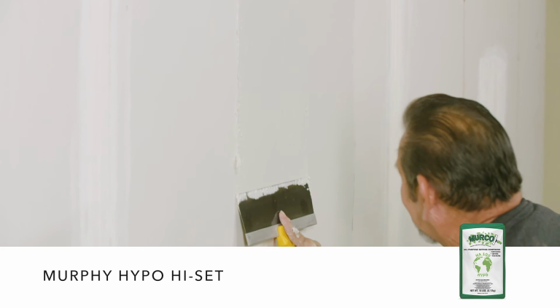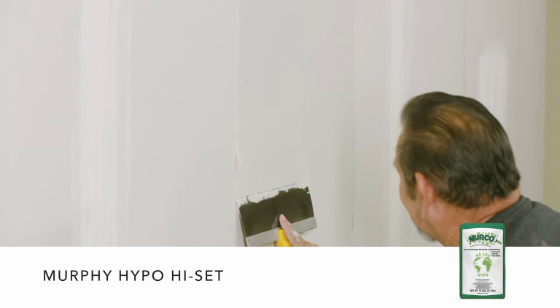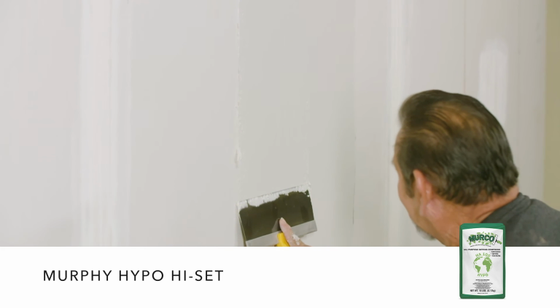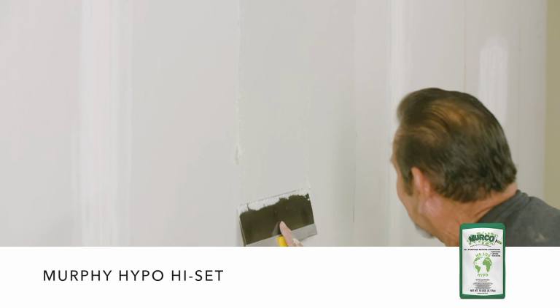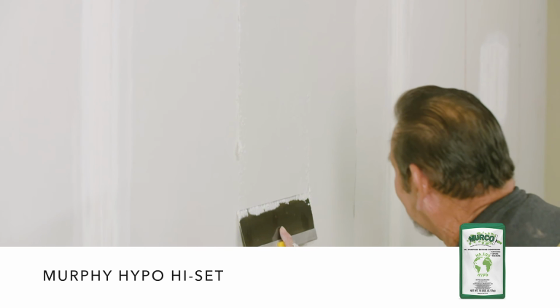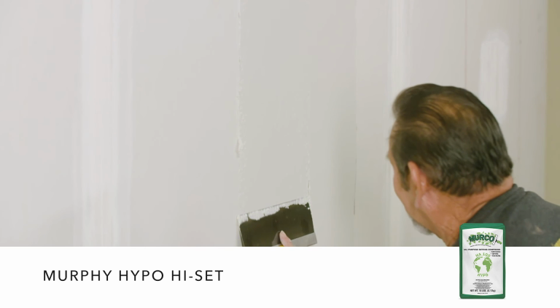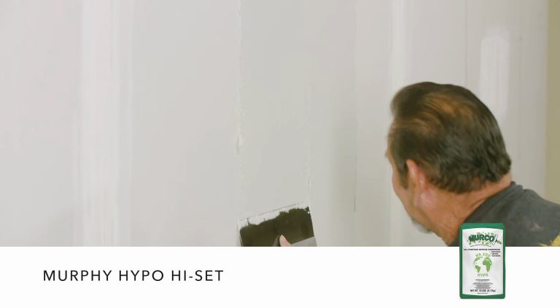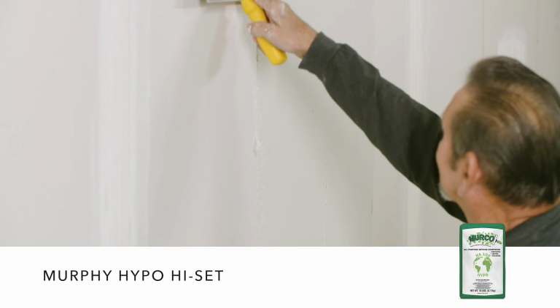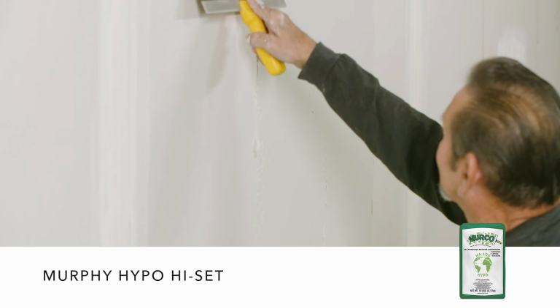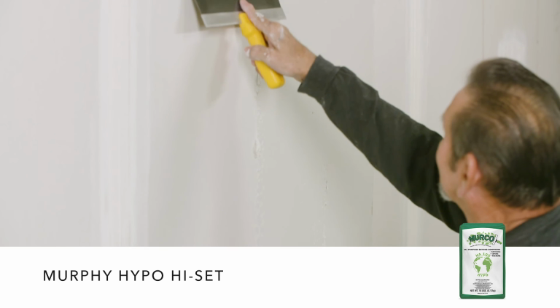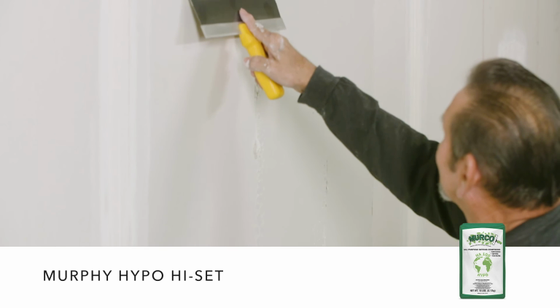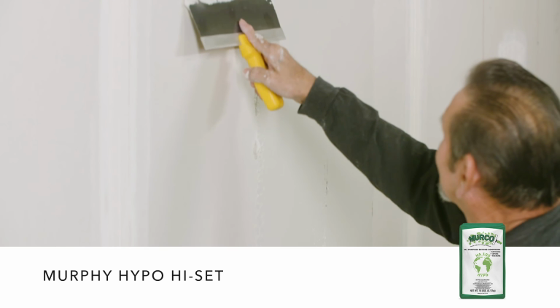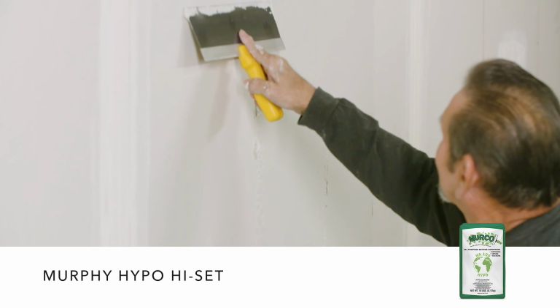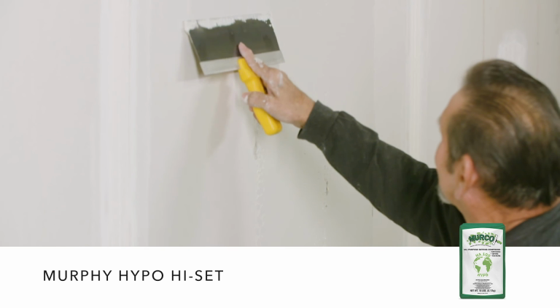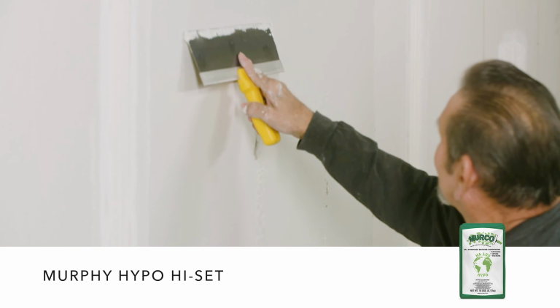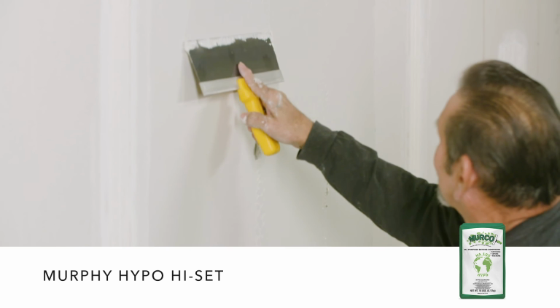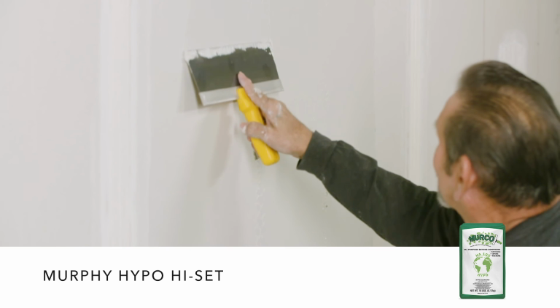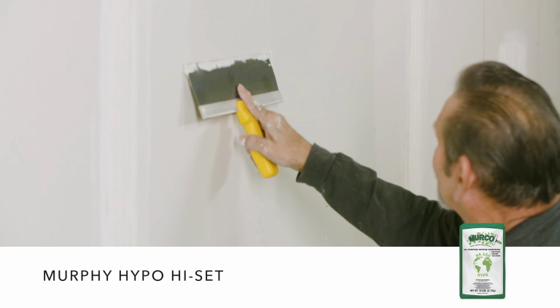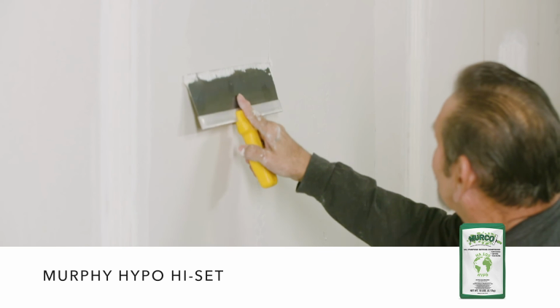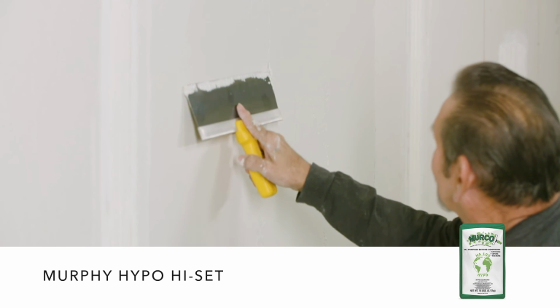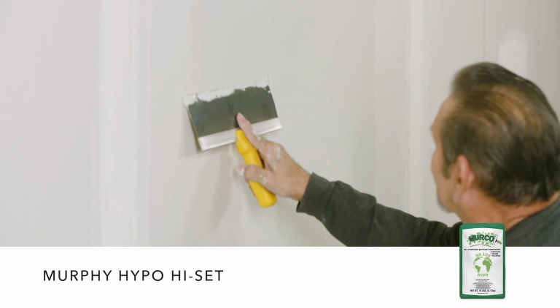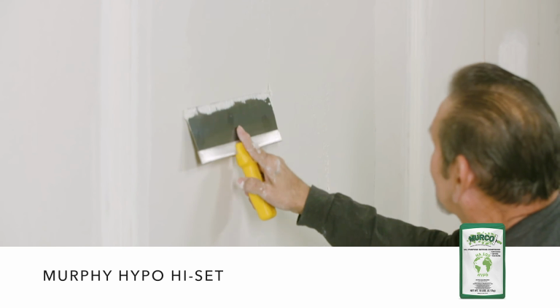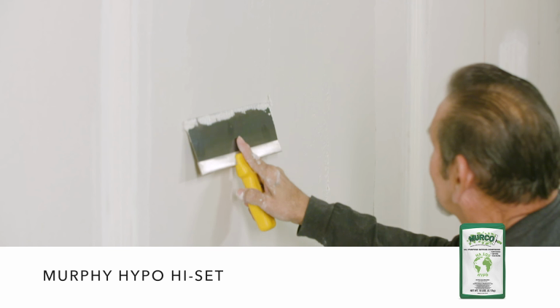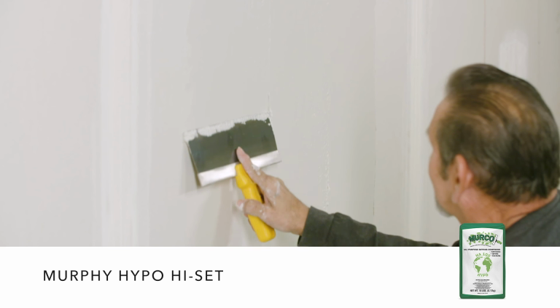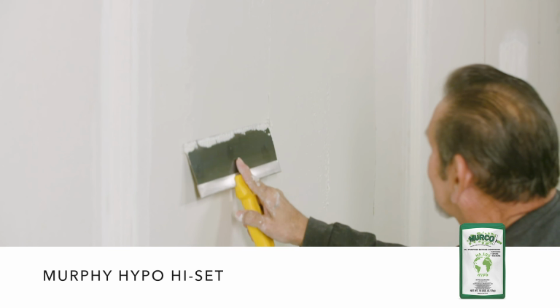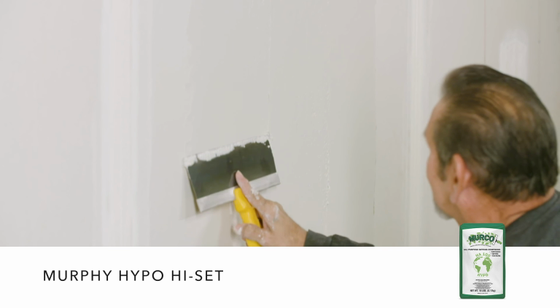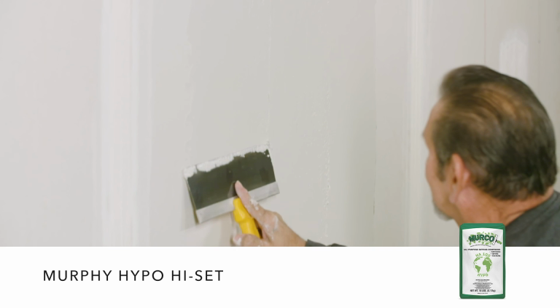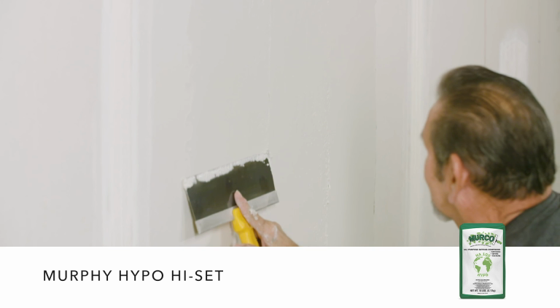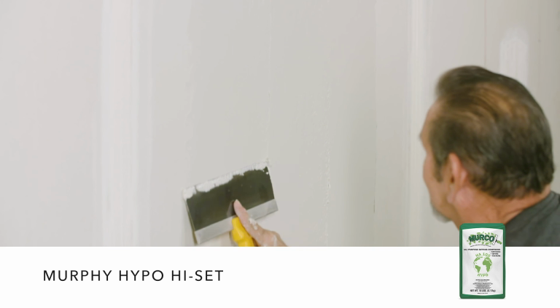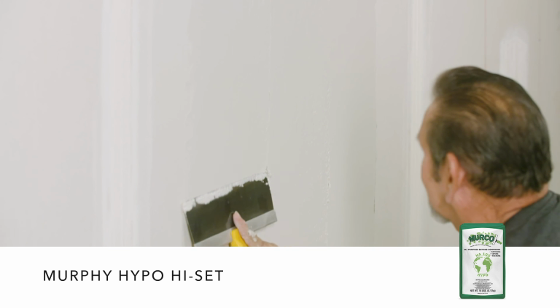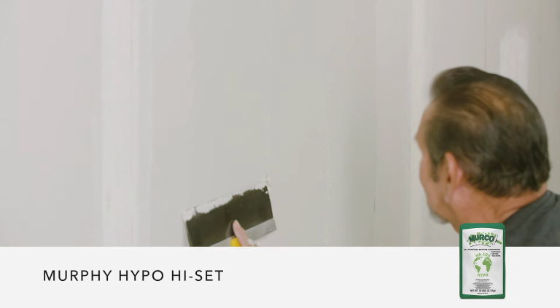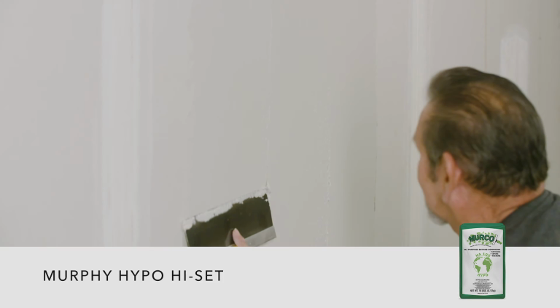Available in 18-pound bags in 20, 30, 45, and 90-minute set times.